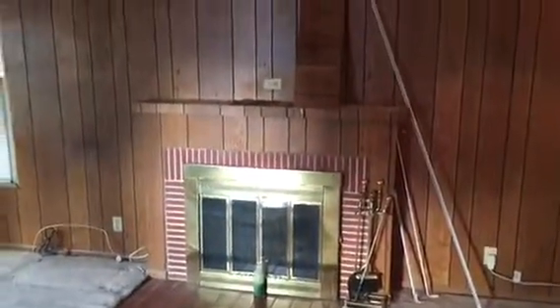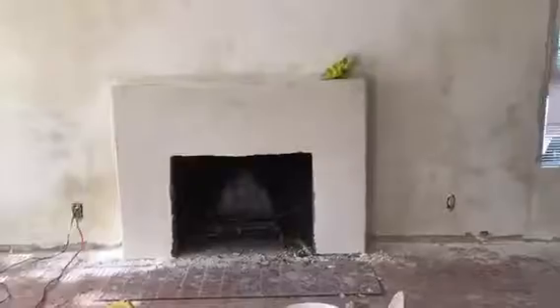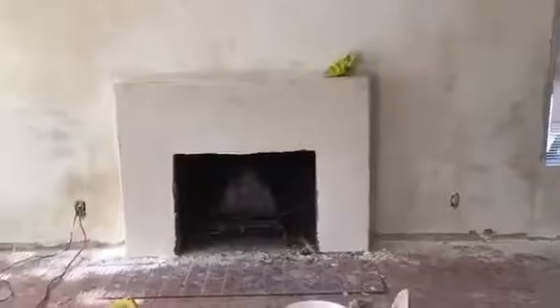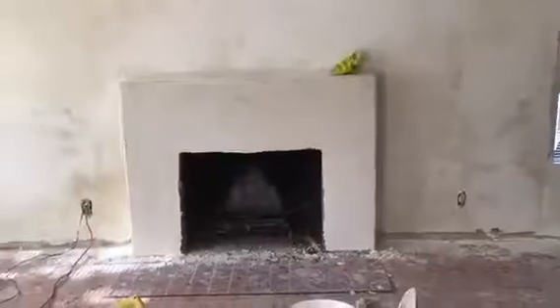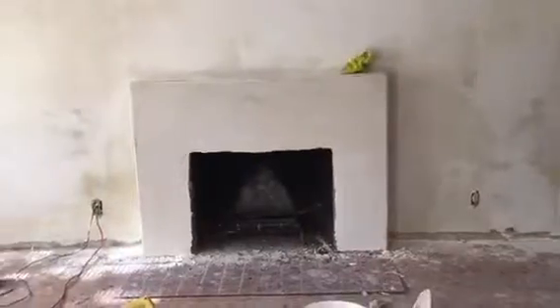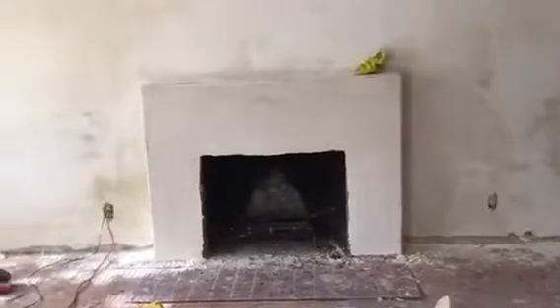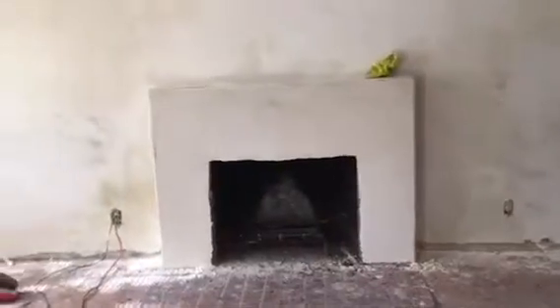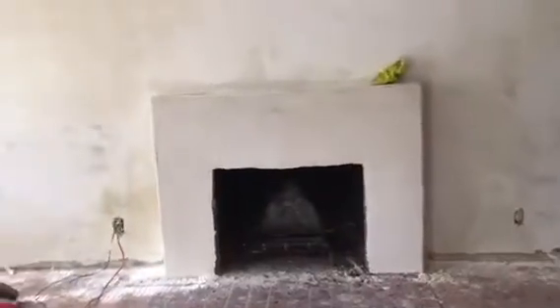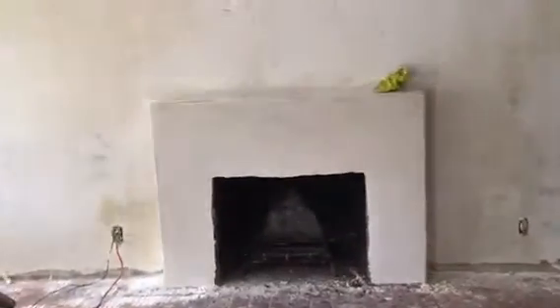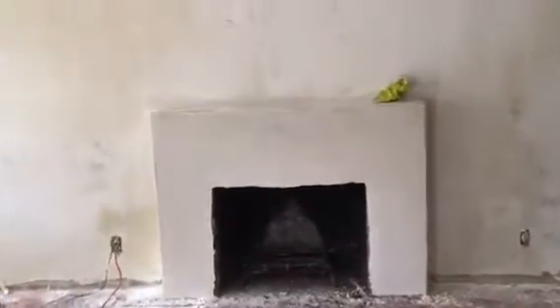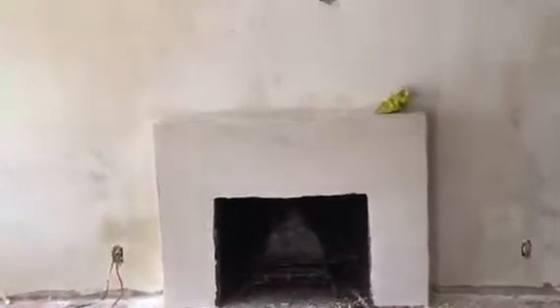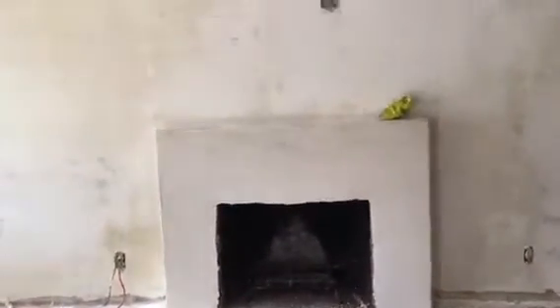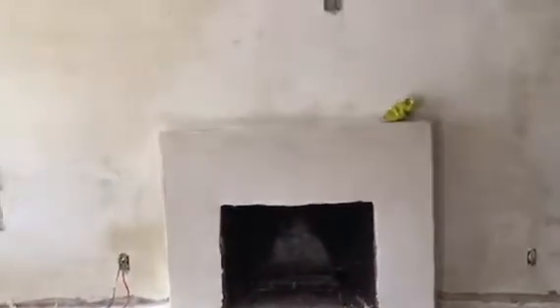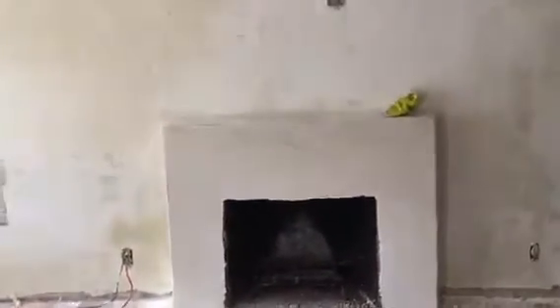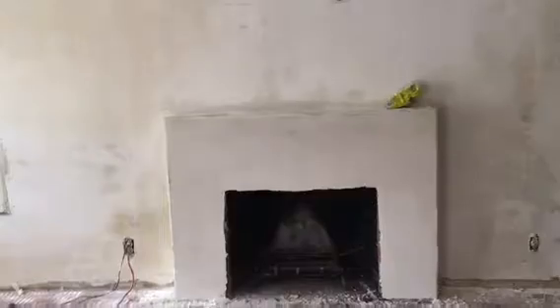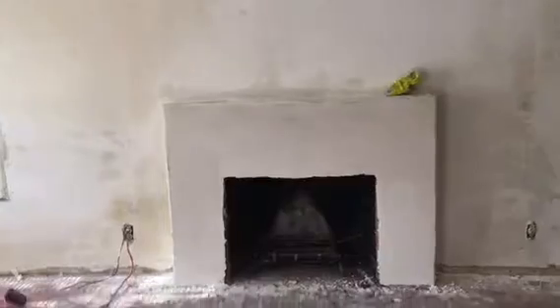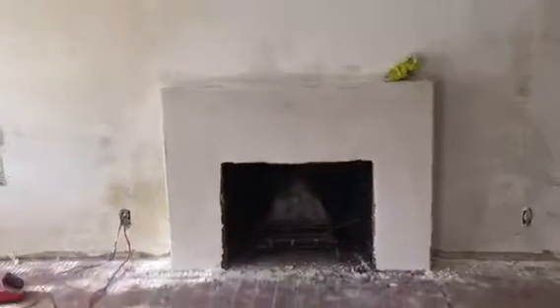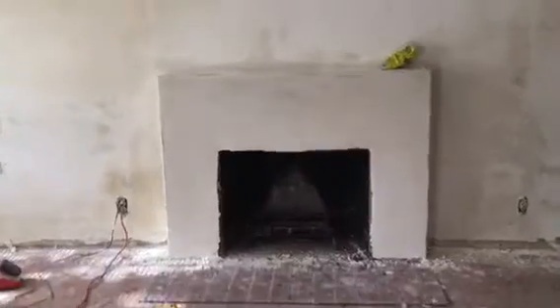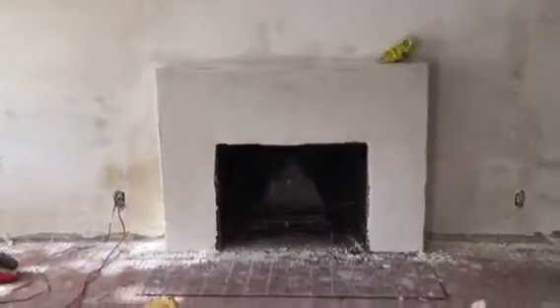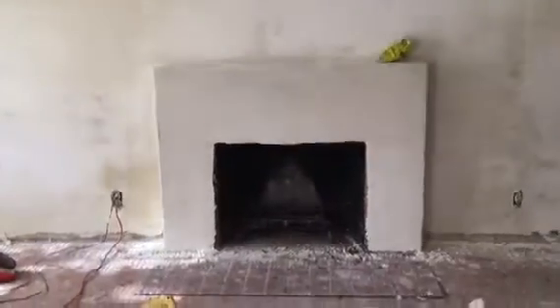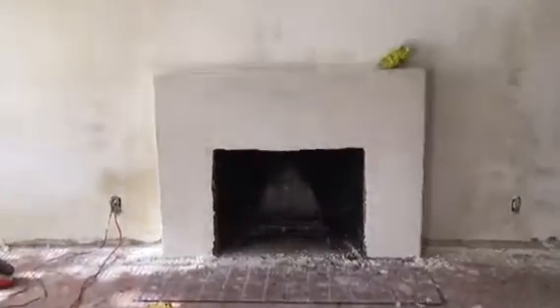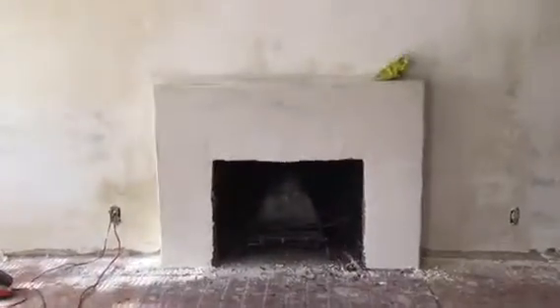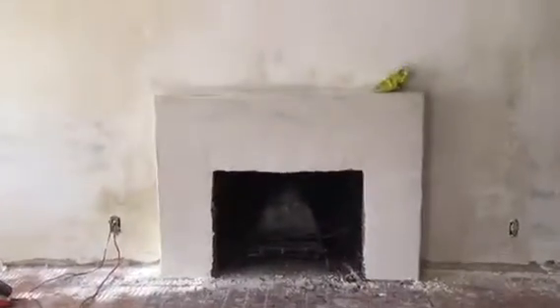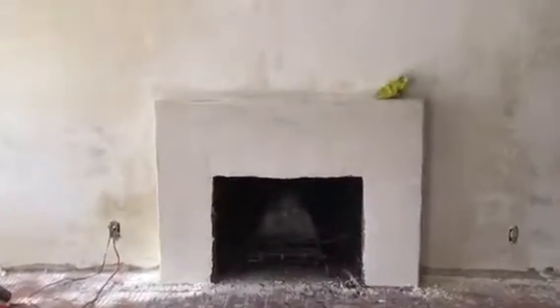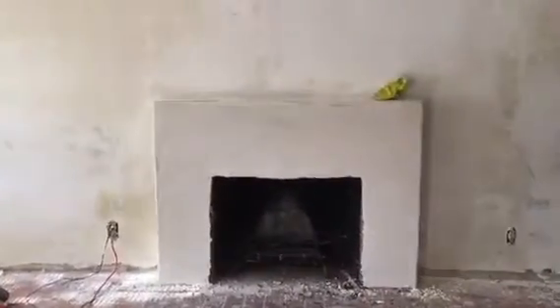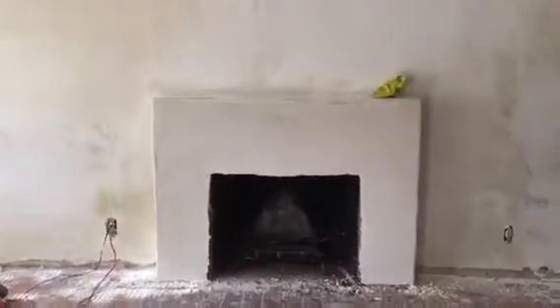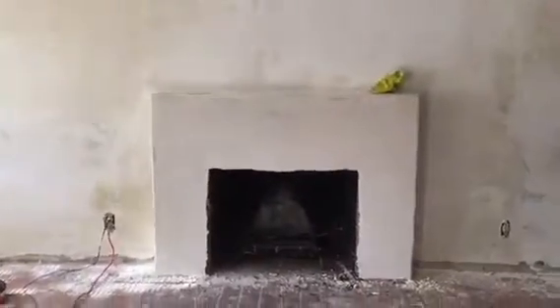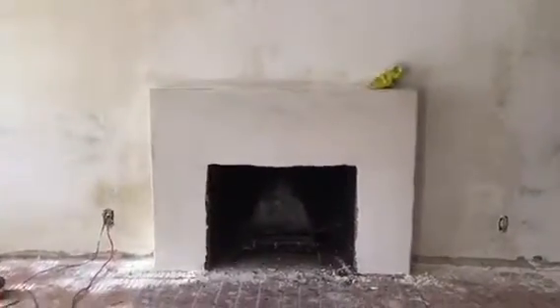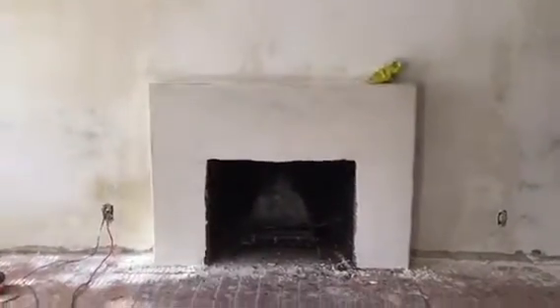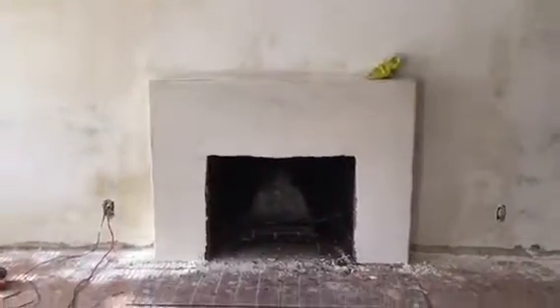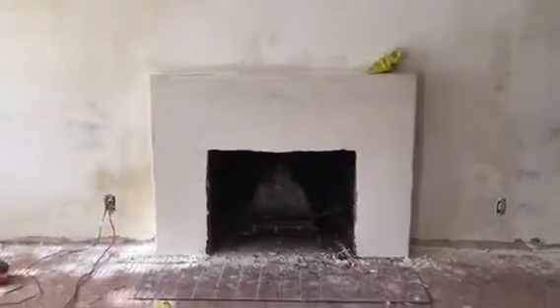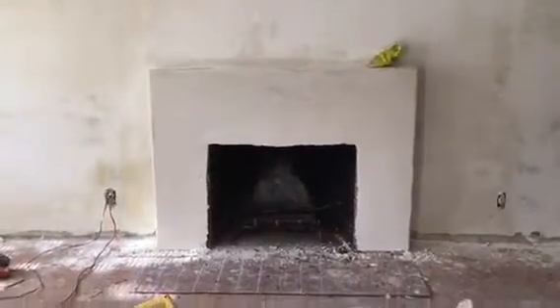Here we go, floating the fireplace. We just covered it. This is what it looks like before the granite.